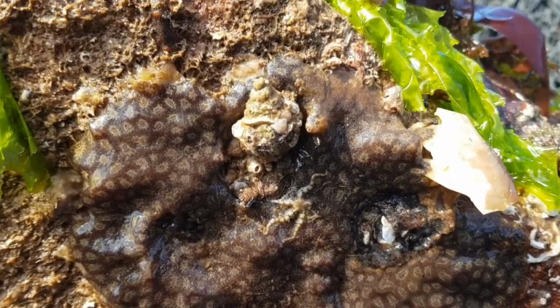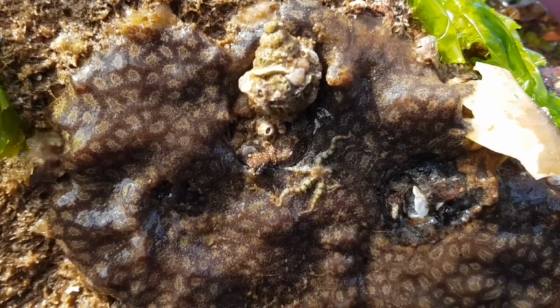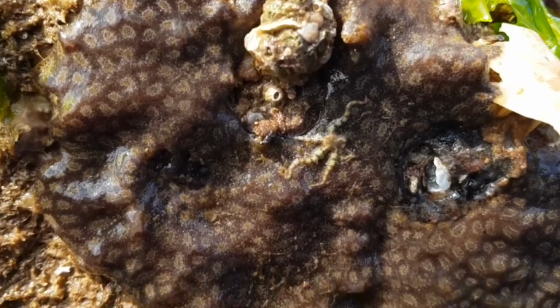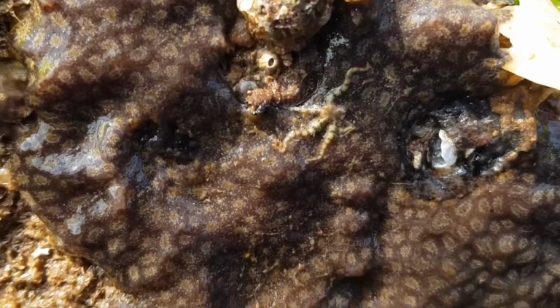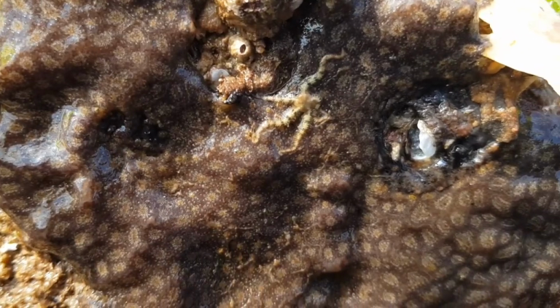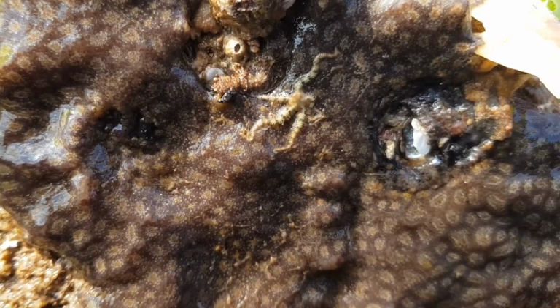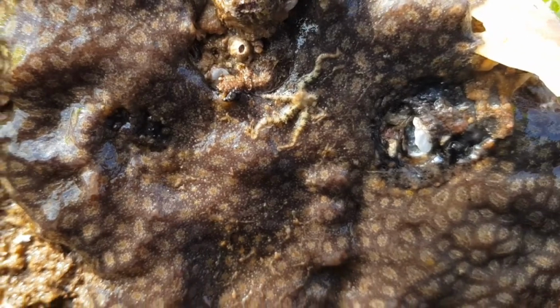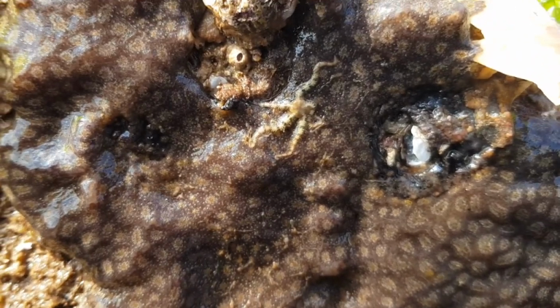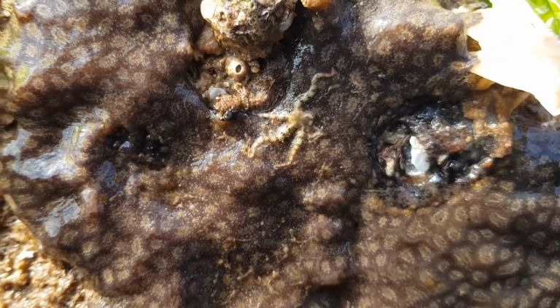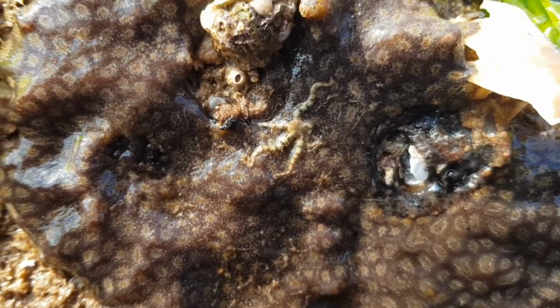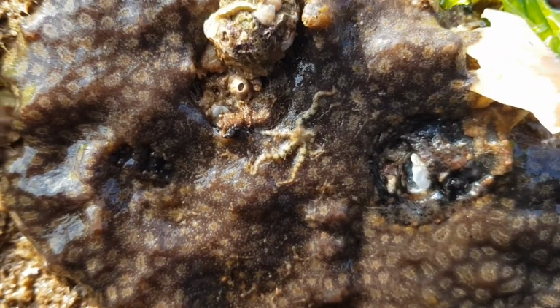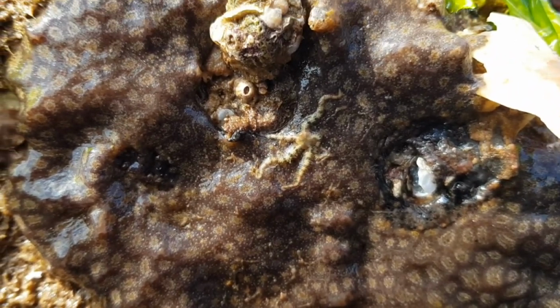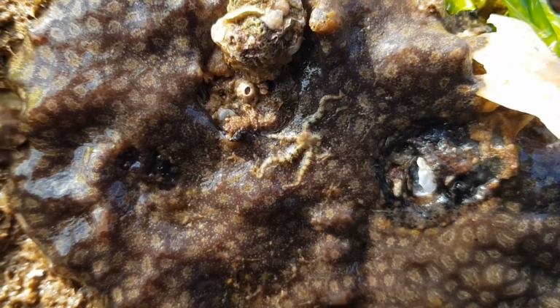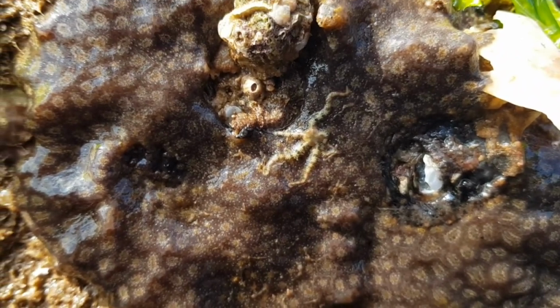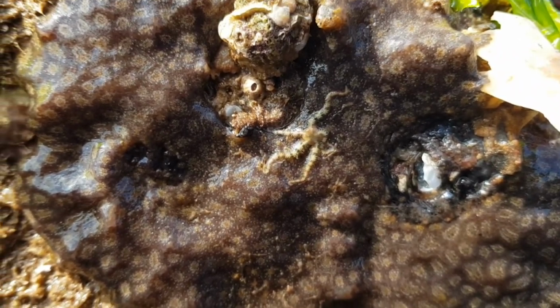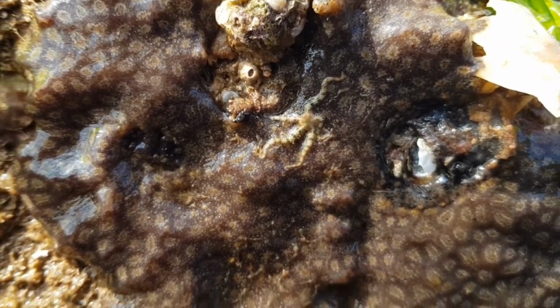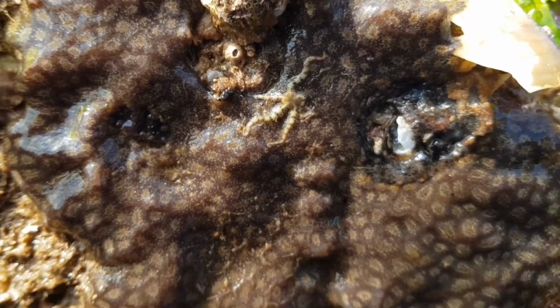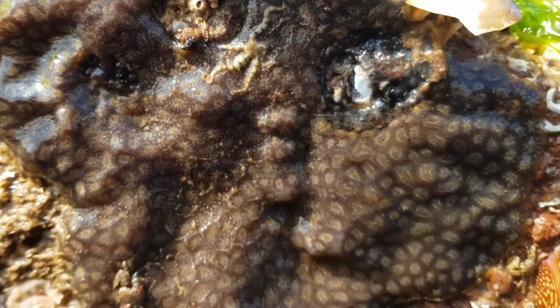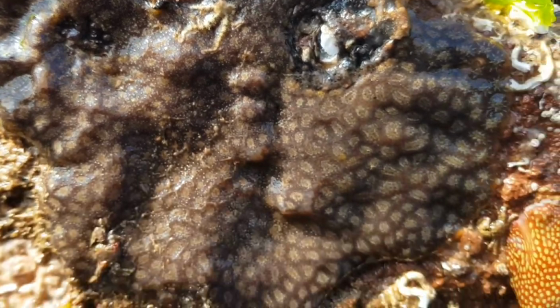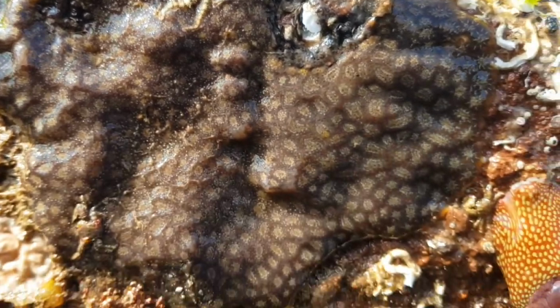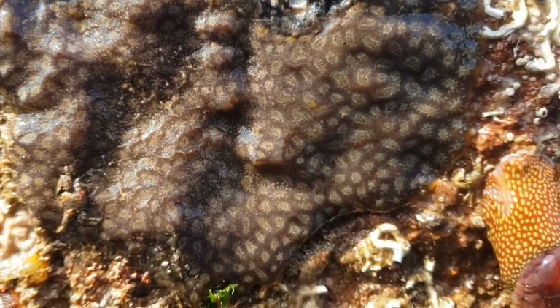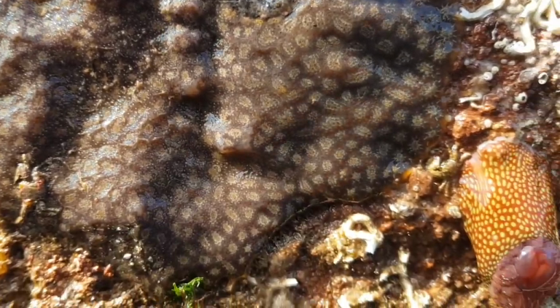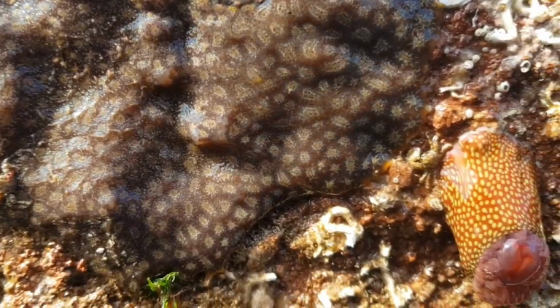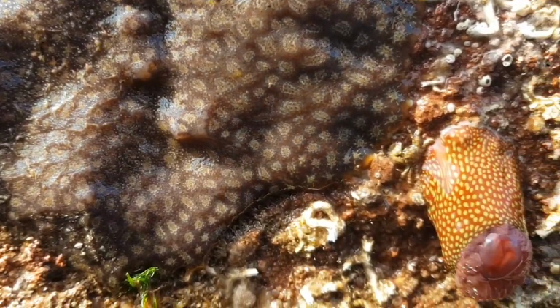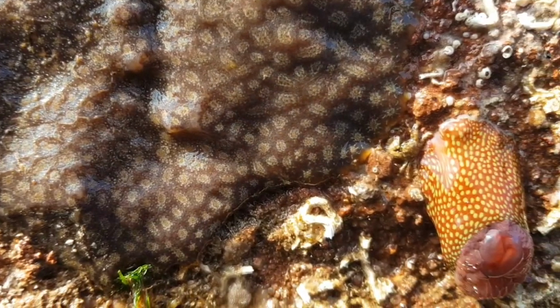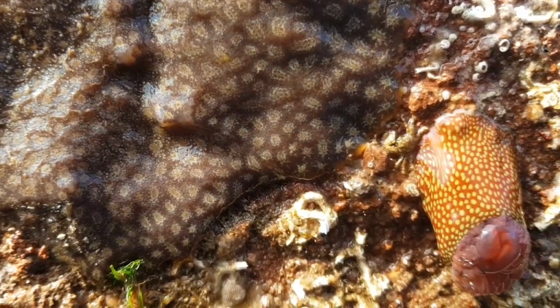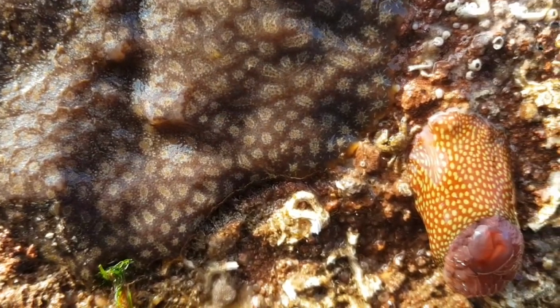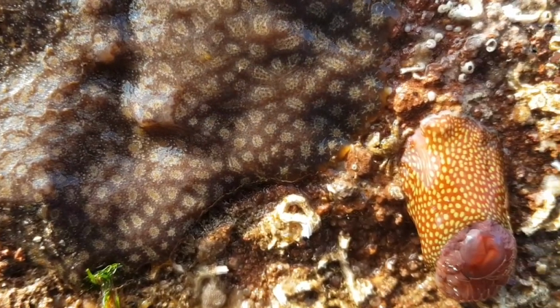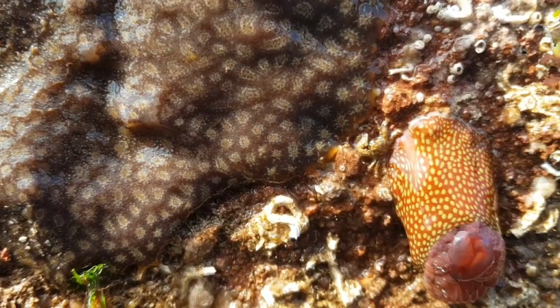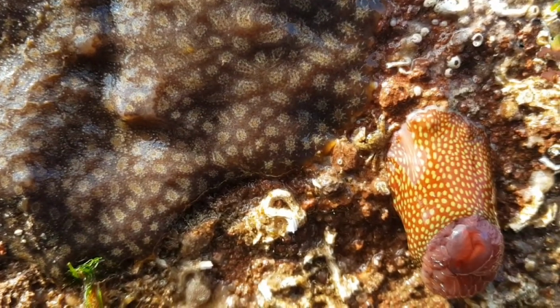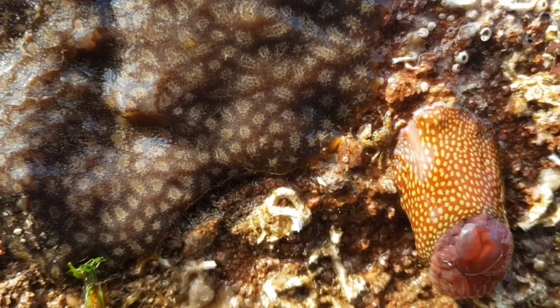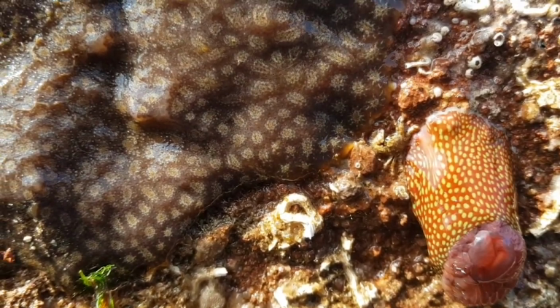Even under this one rock it had everything, including starfish, anemones, star ascidians and crabs.